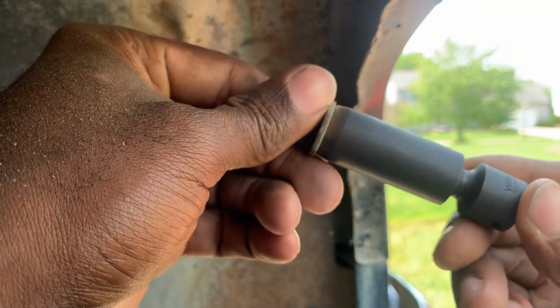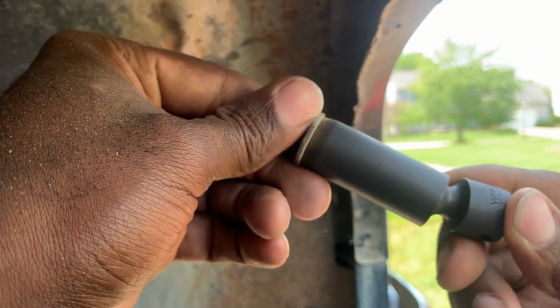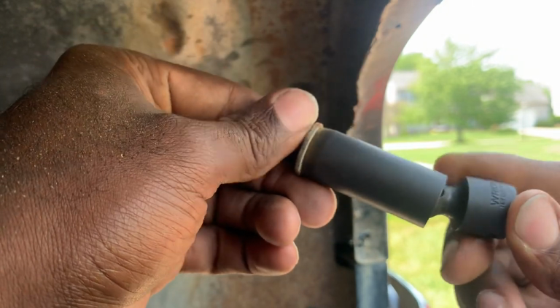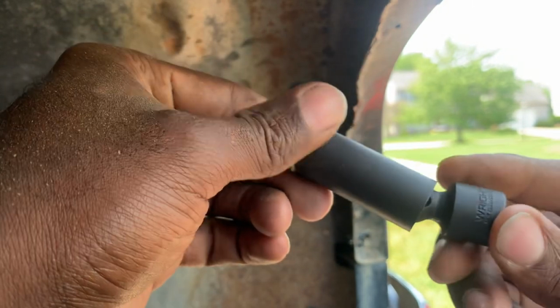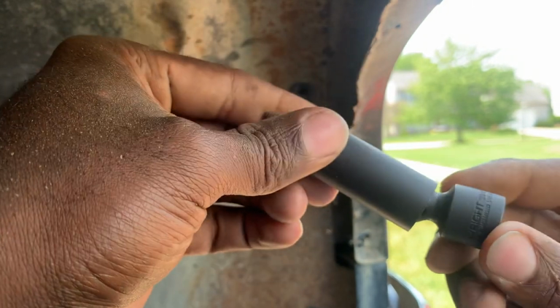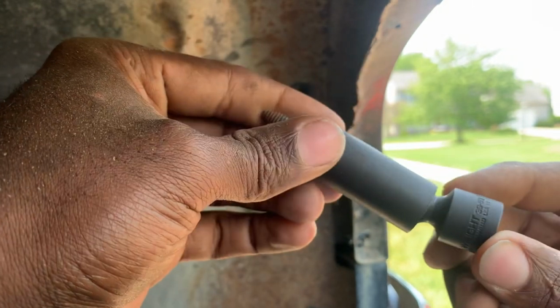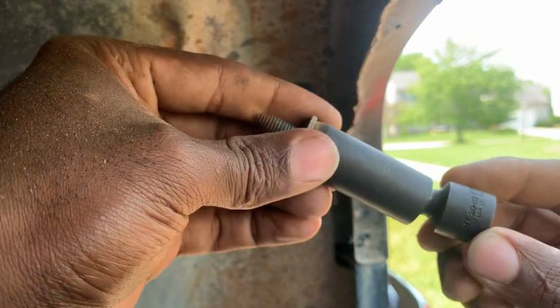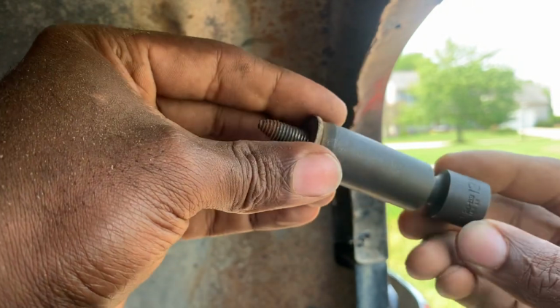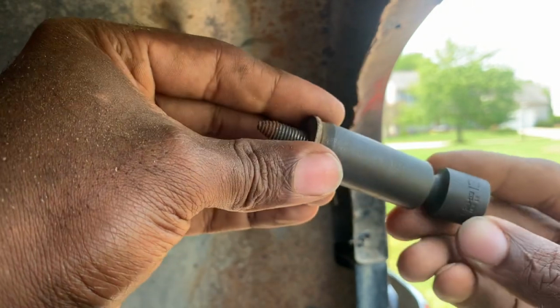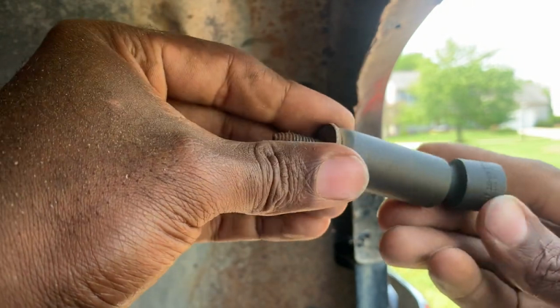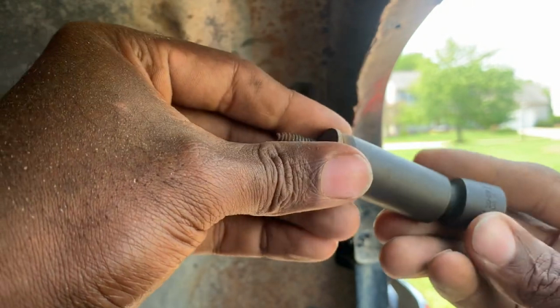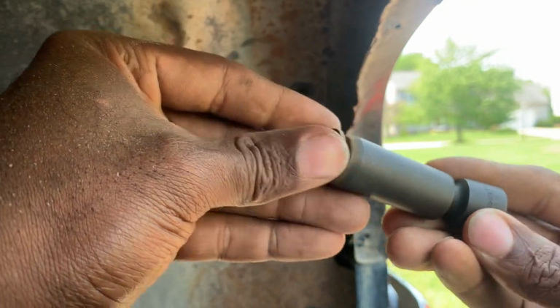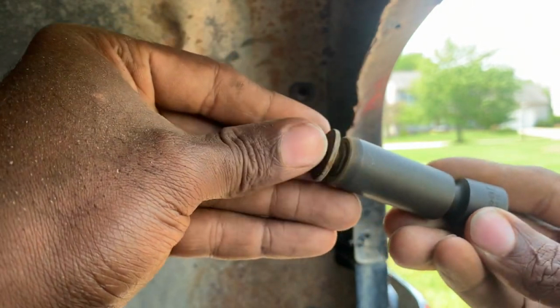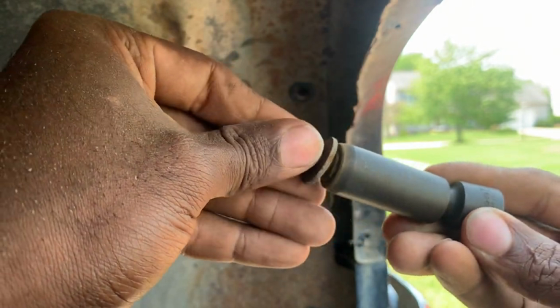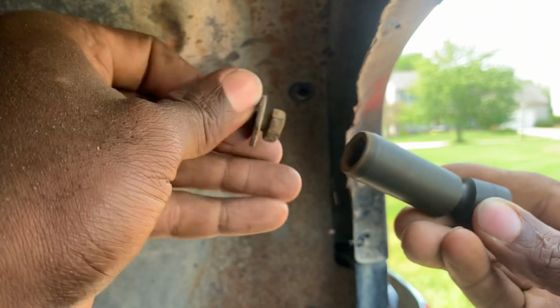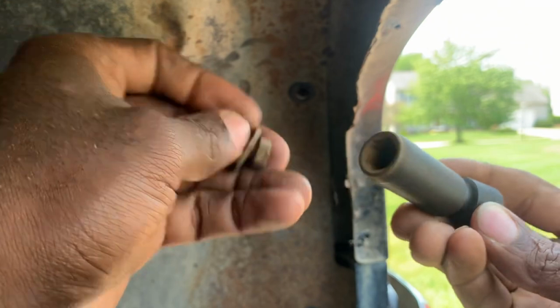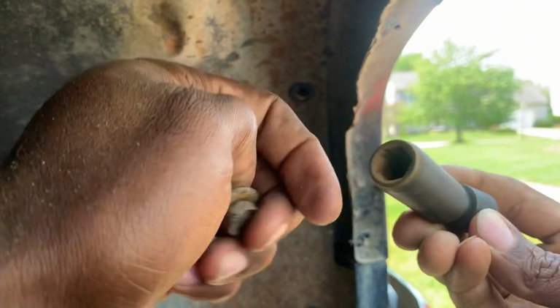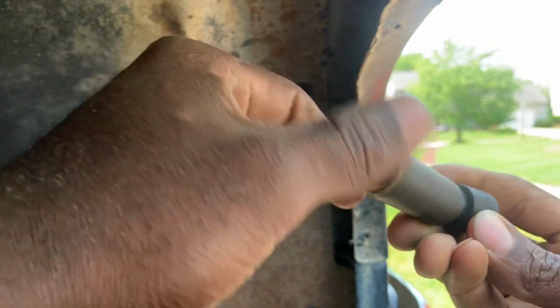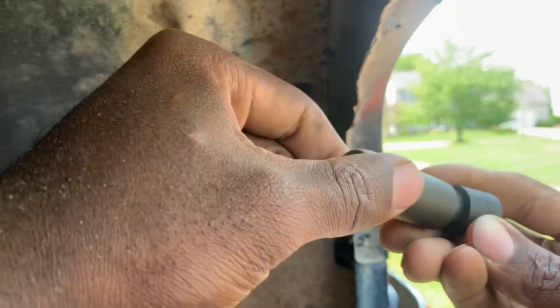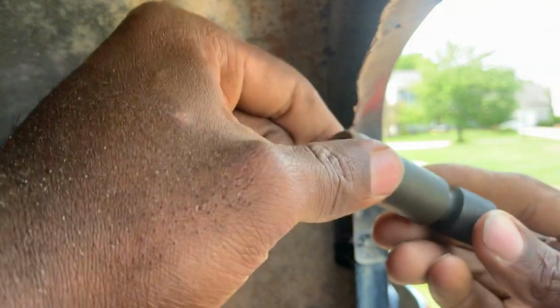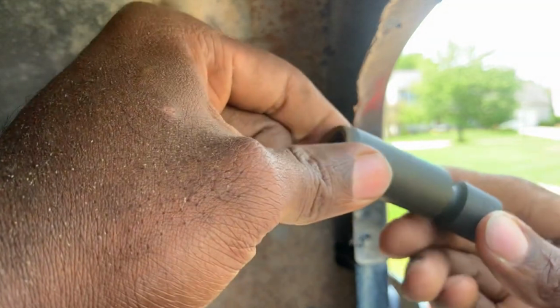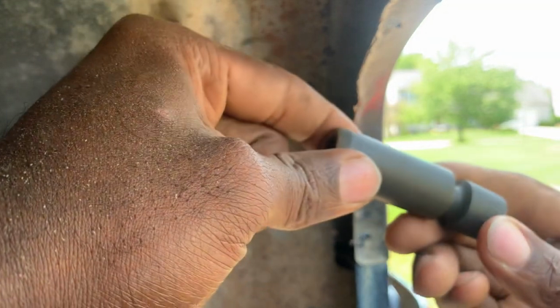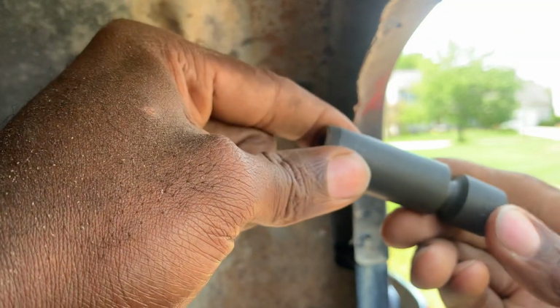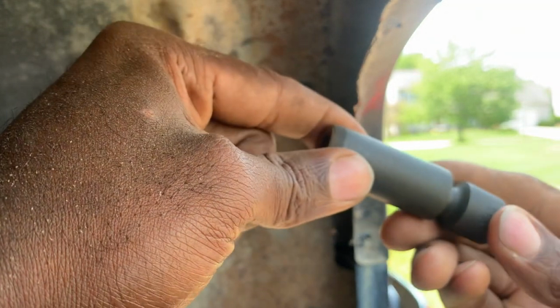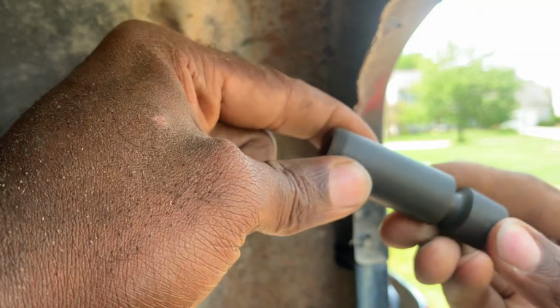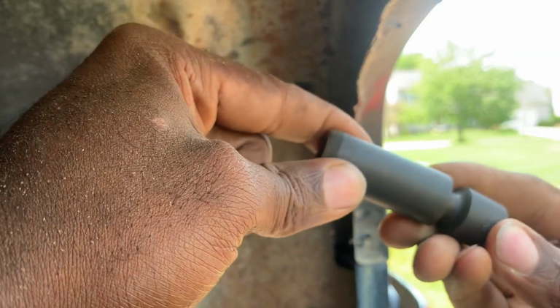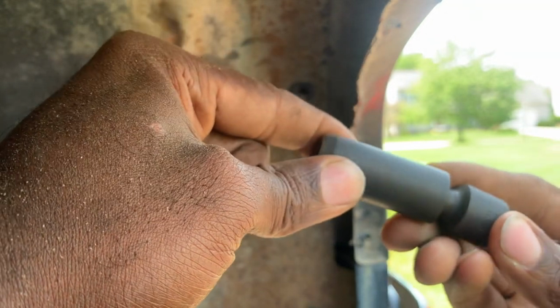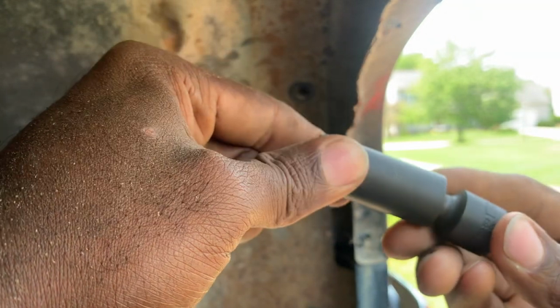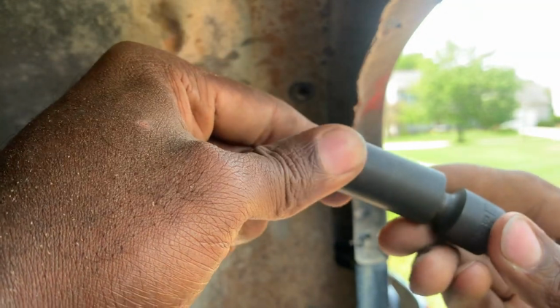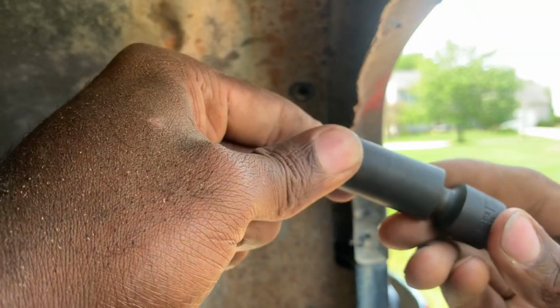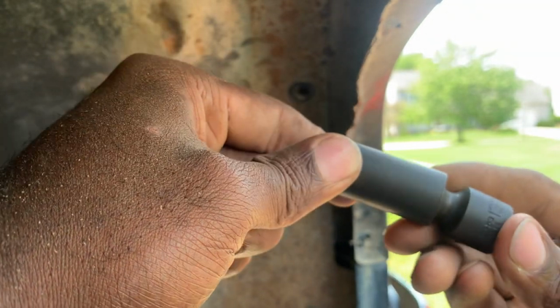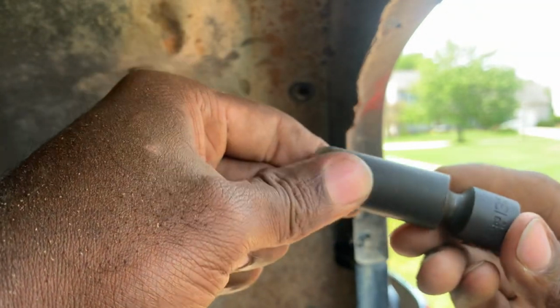And yeah, it turned out great. Like I said, this is the first time I've used them. I'm trying to not necessarily compare them to anybody else.